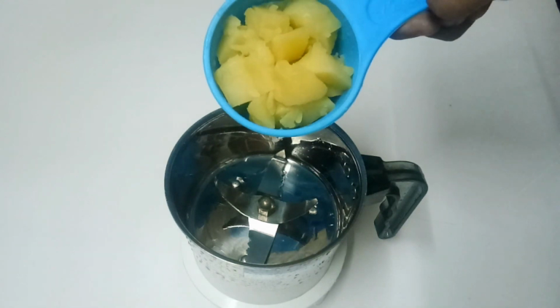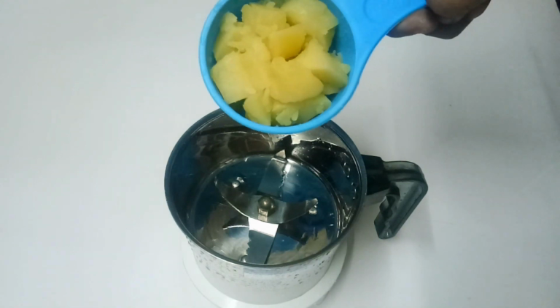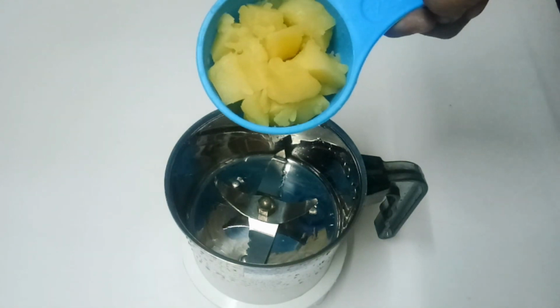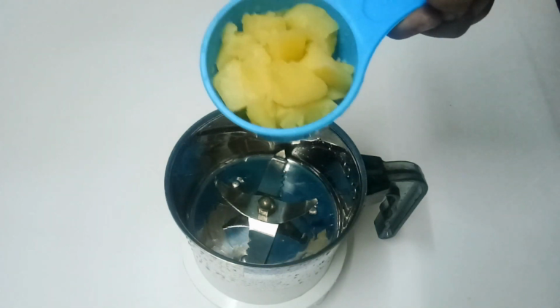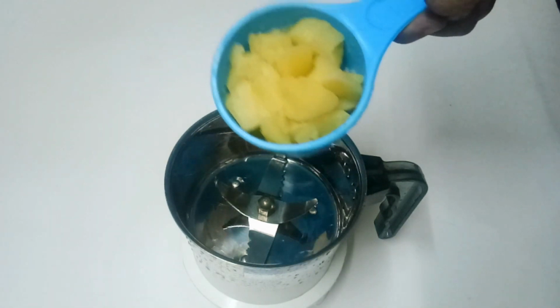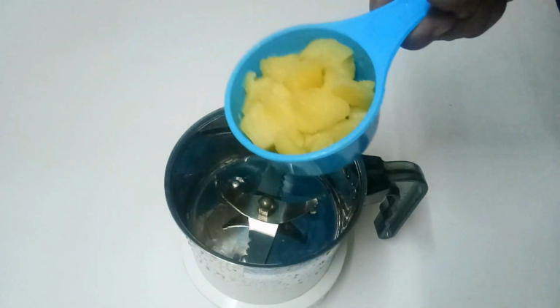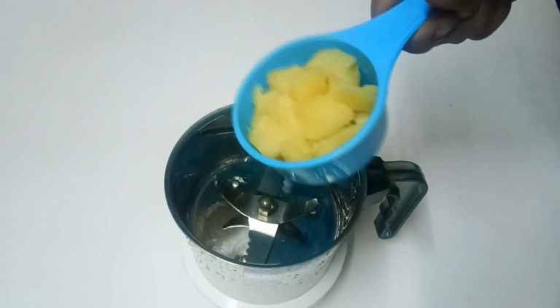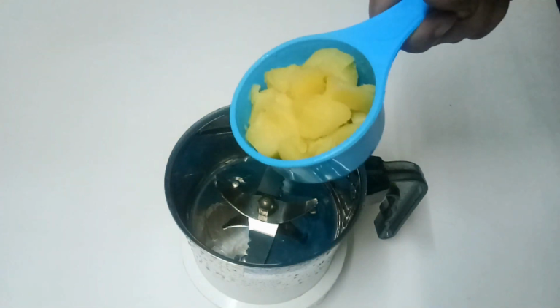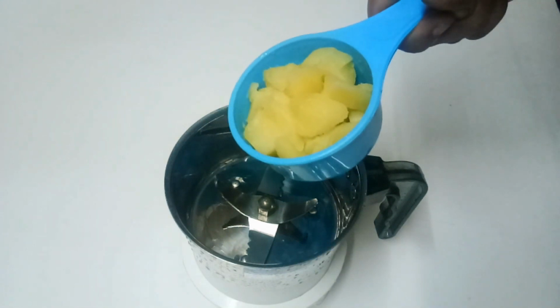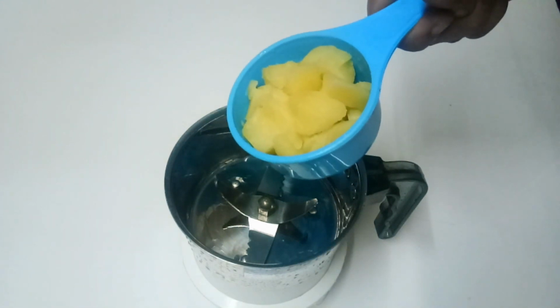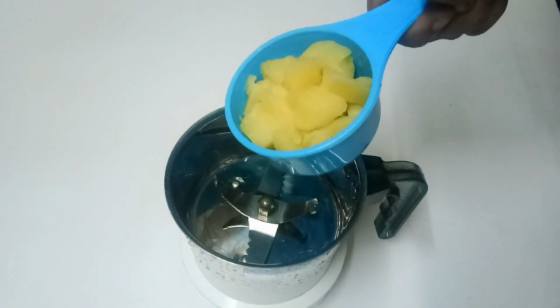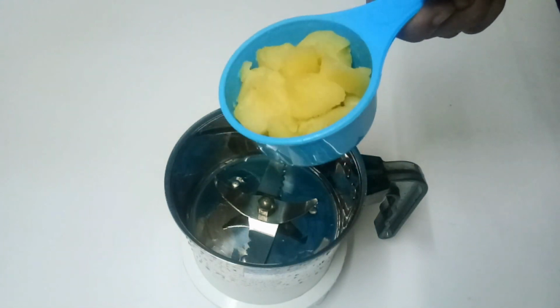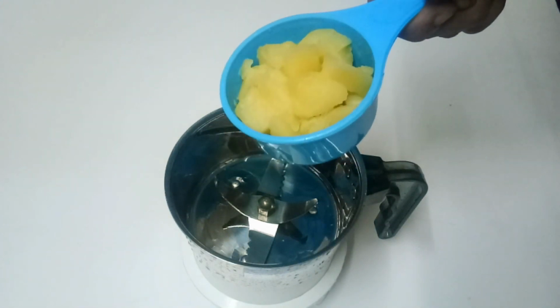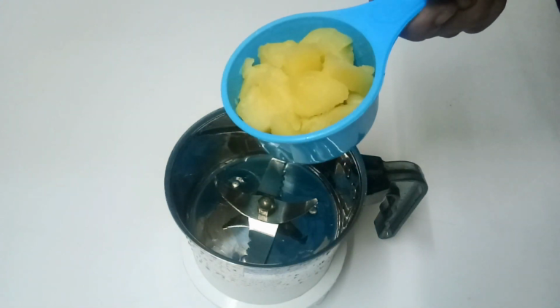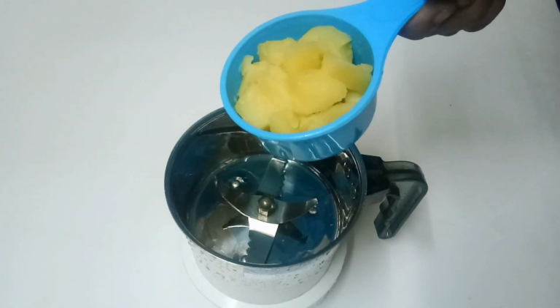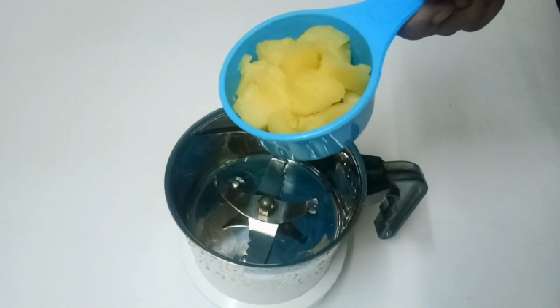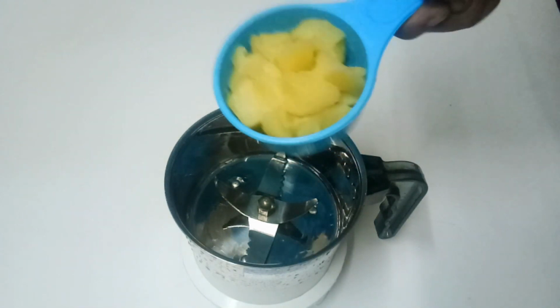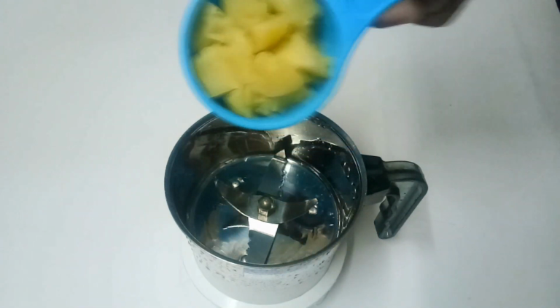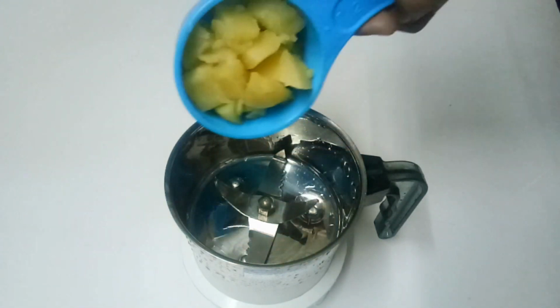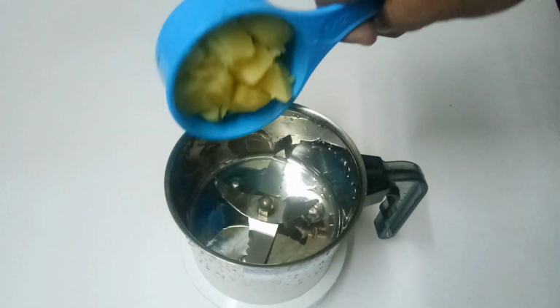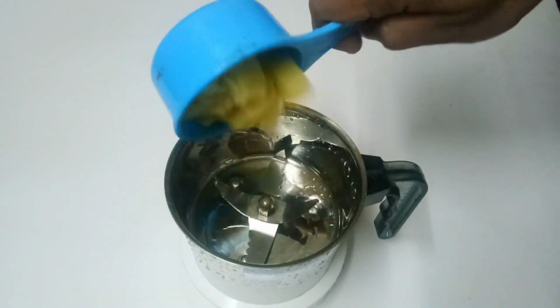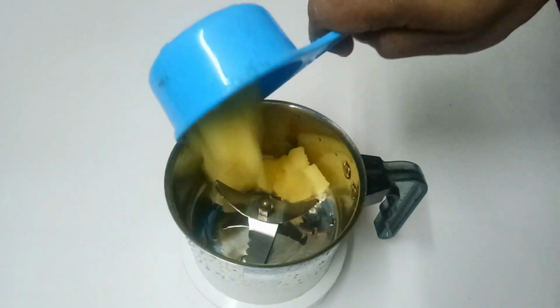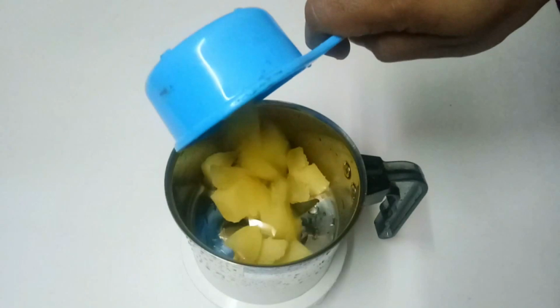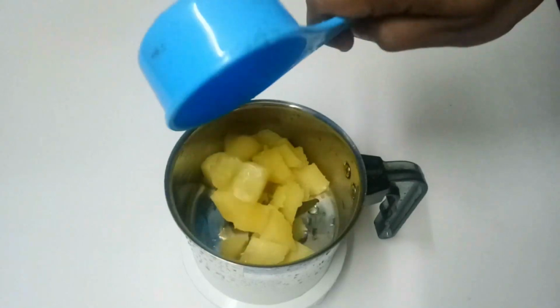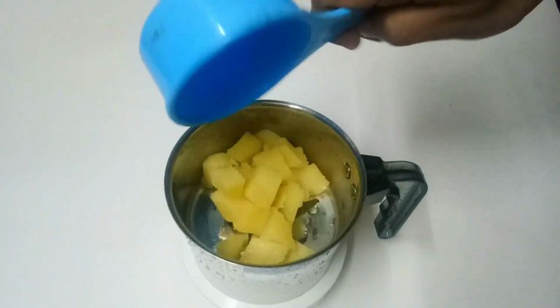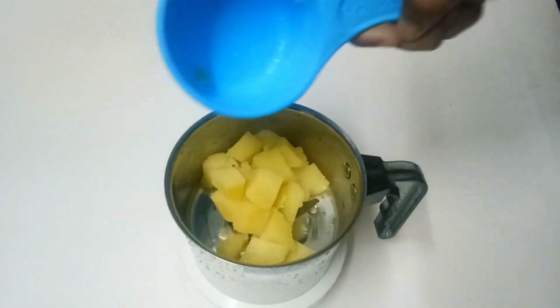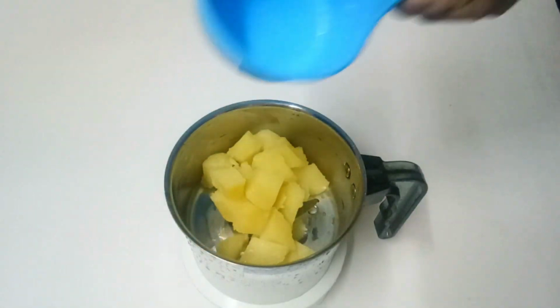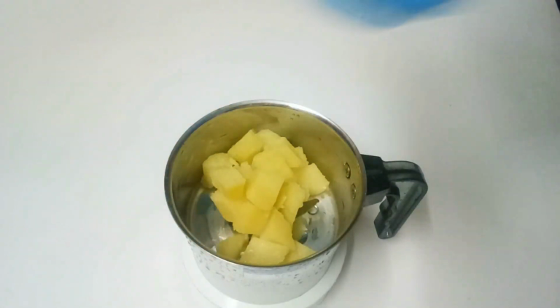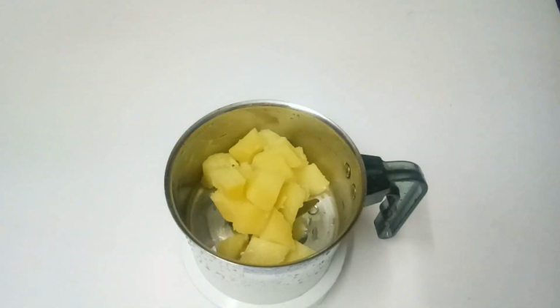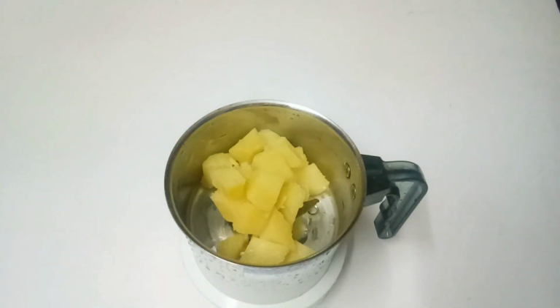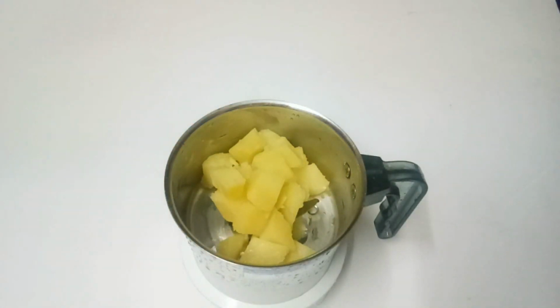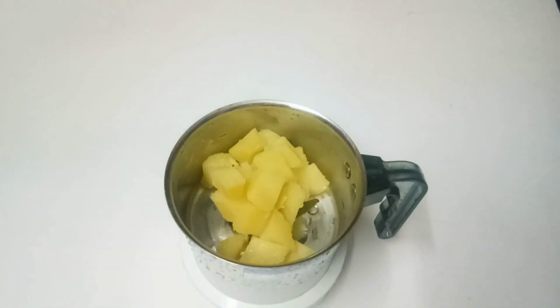I have made it in small pieces. Let's mix it in the jar.